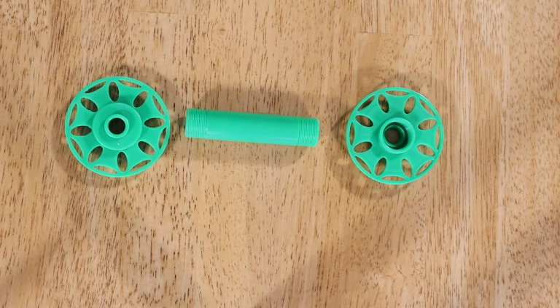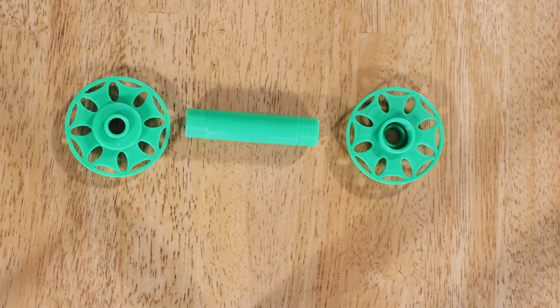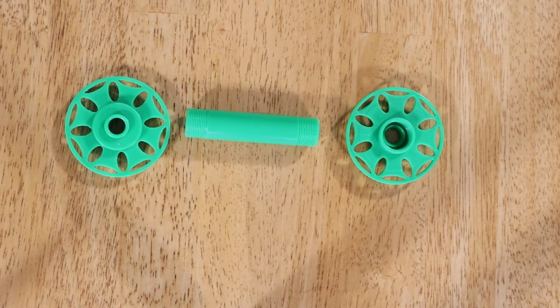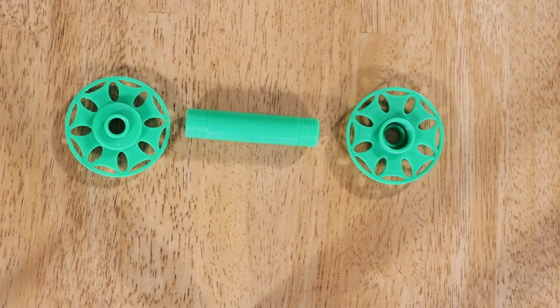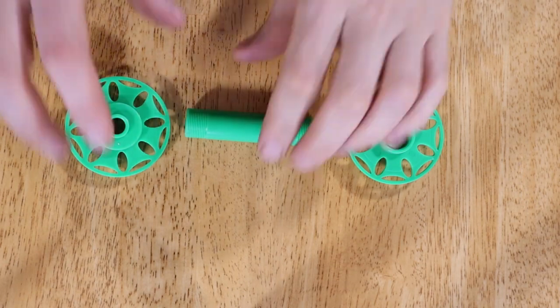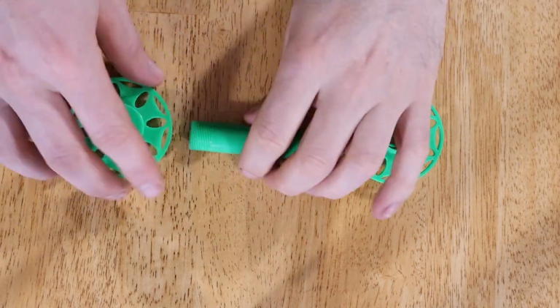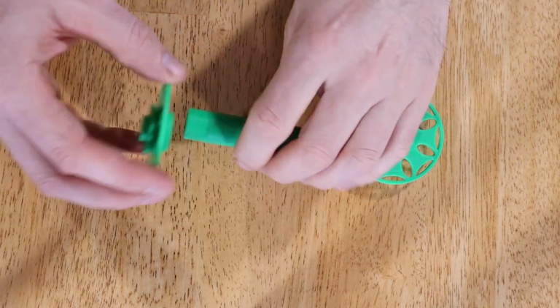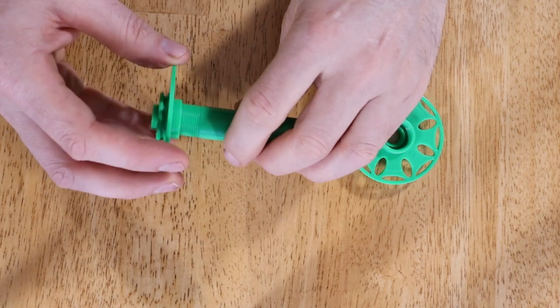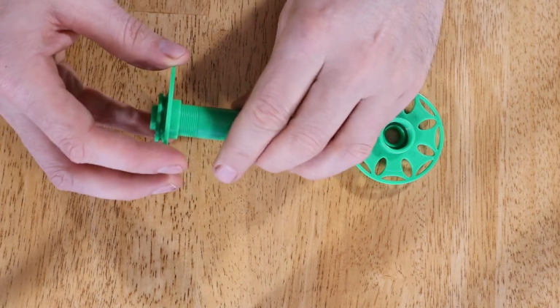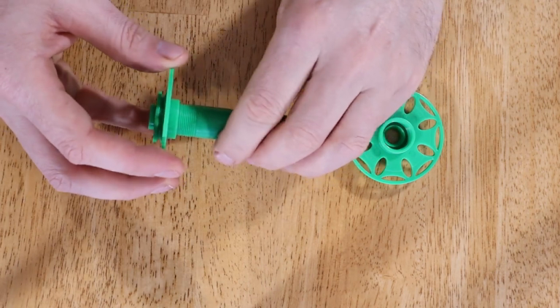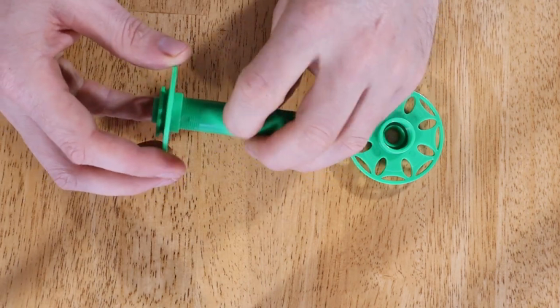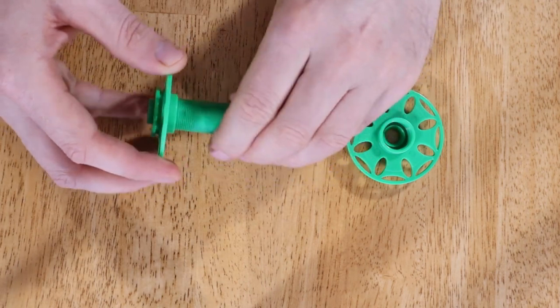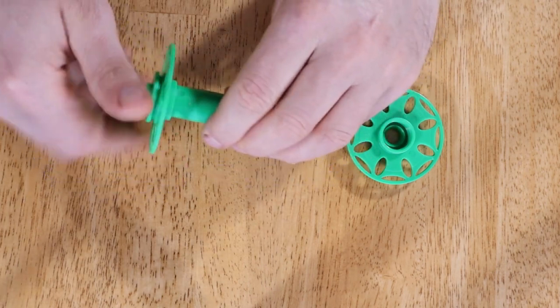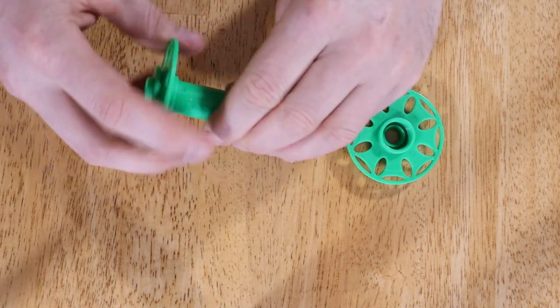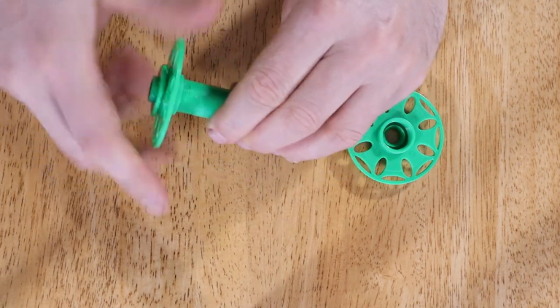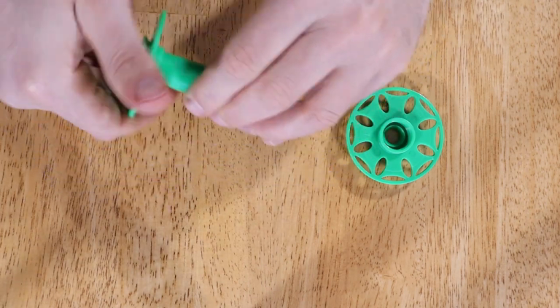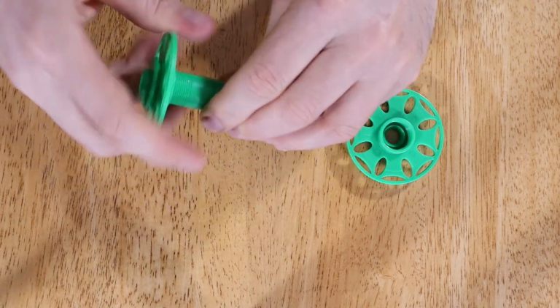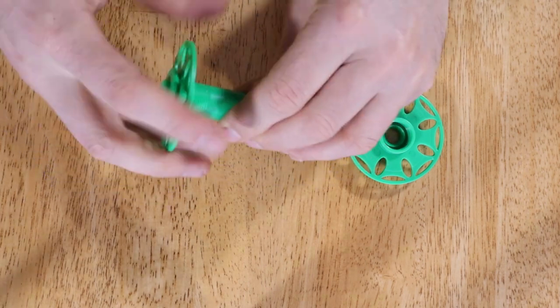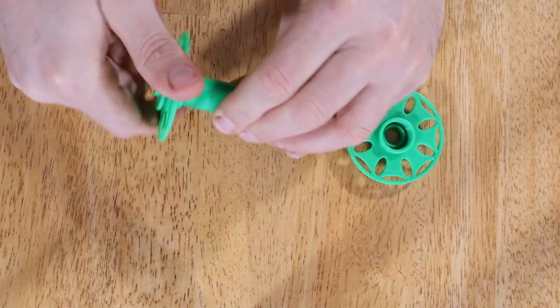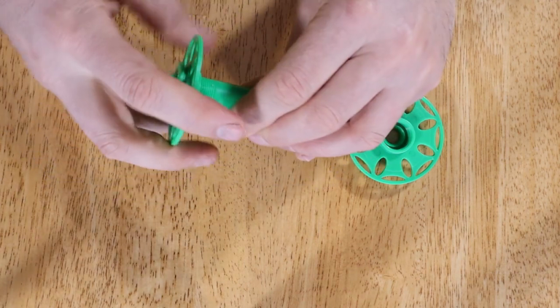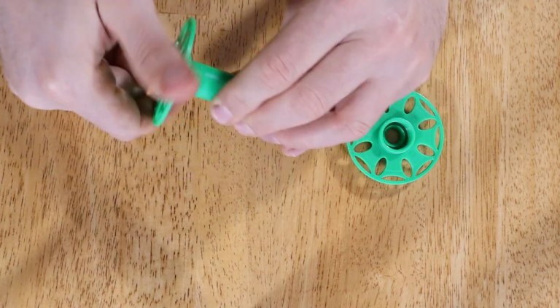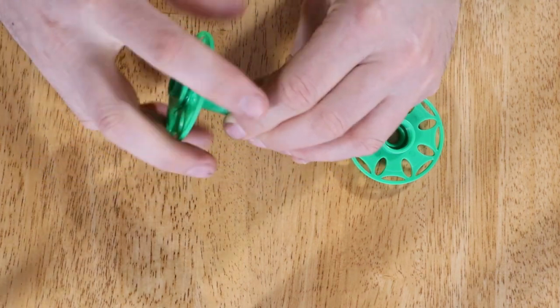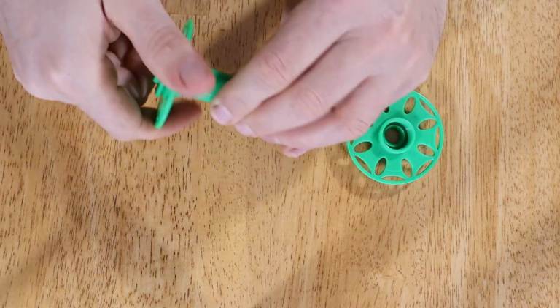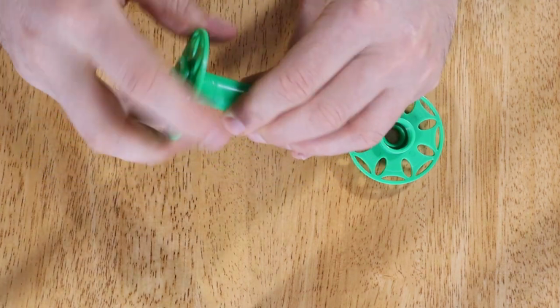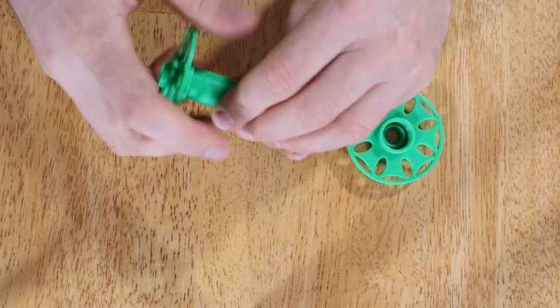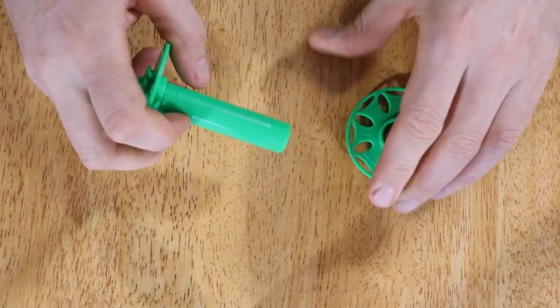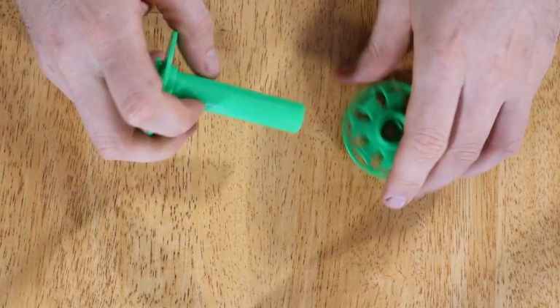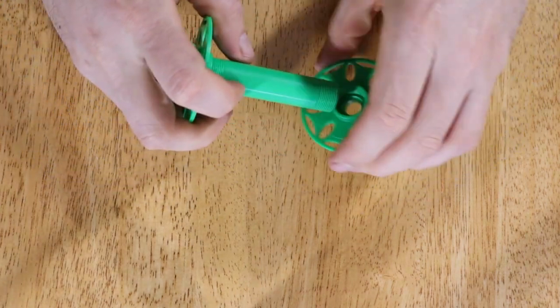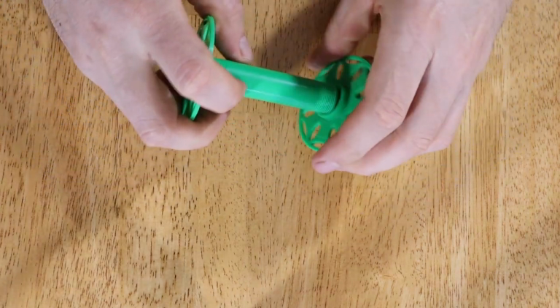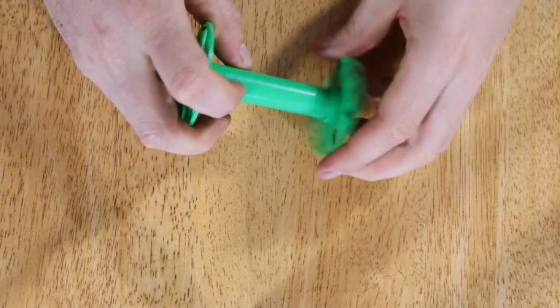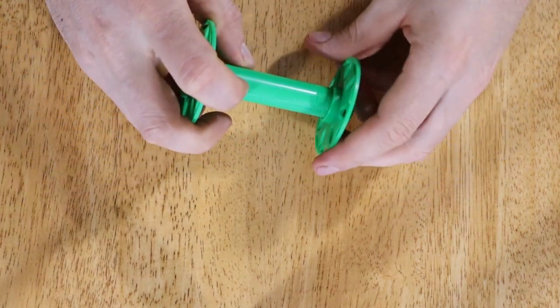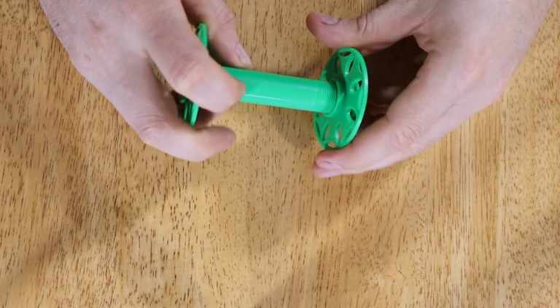The redesigned bobbins can be flat-packed like this to take up very little space, and they screw together when being used.